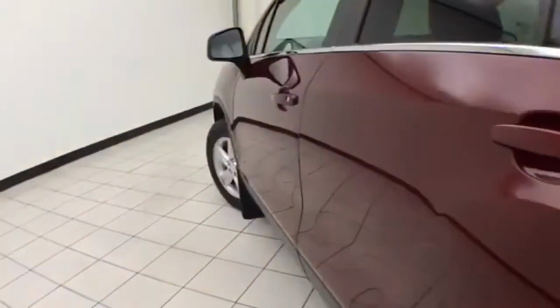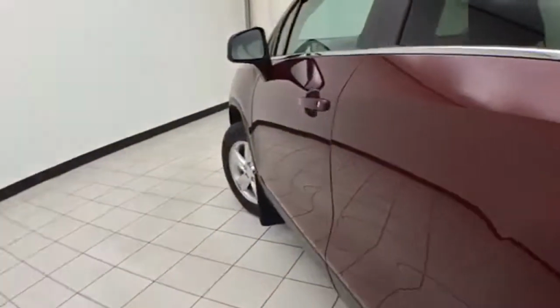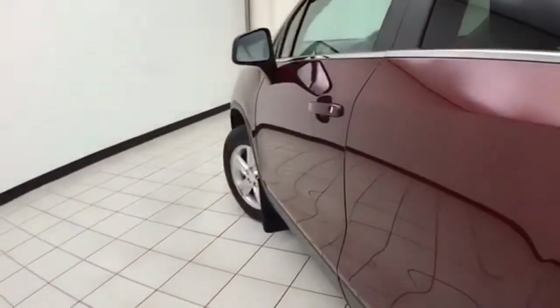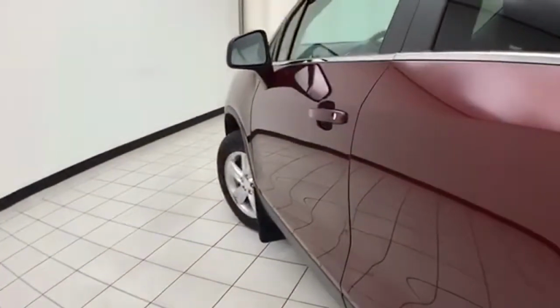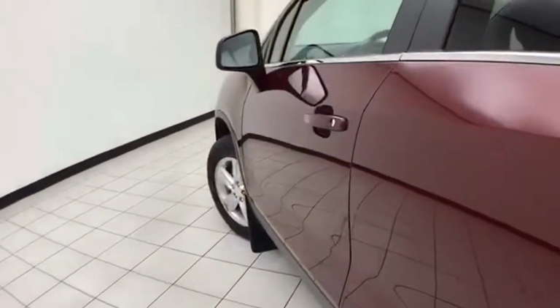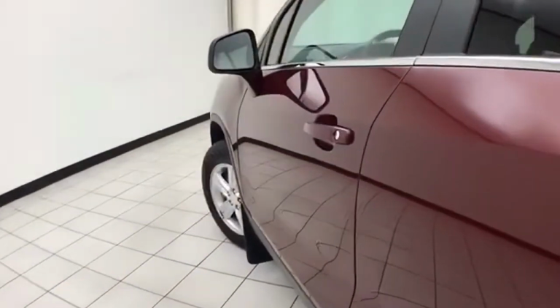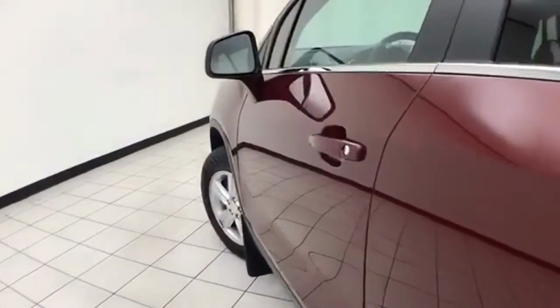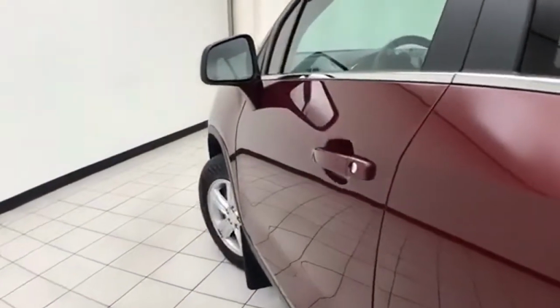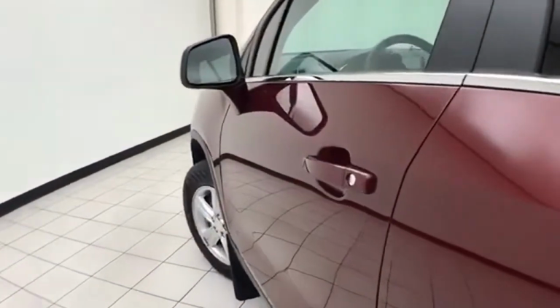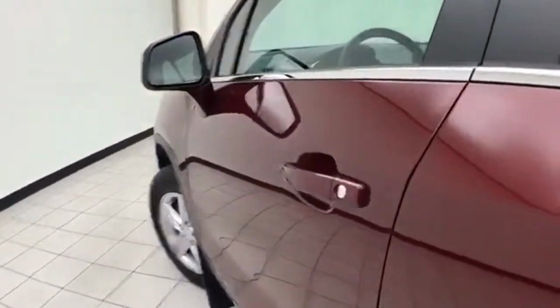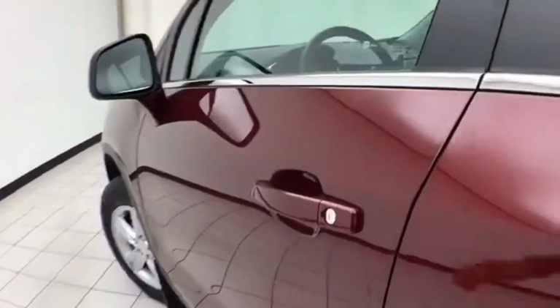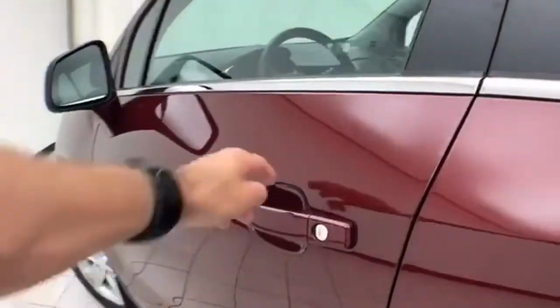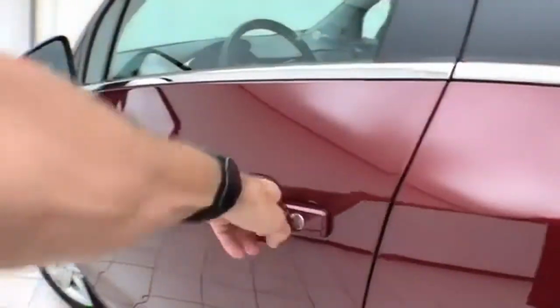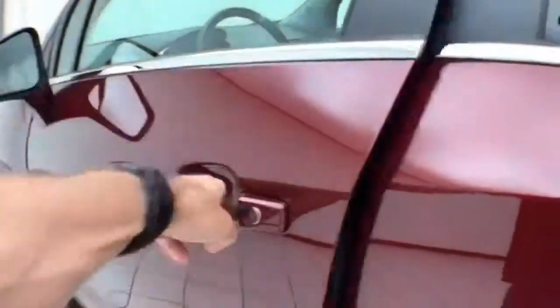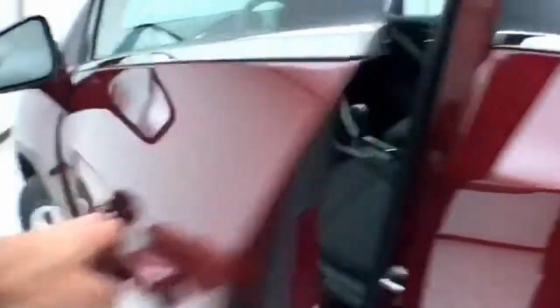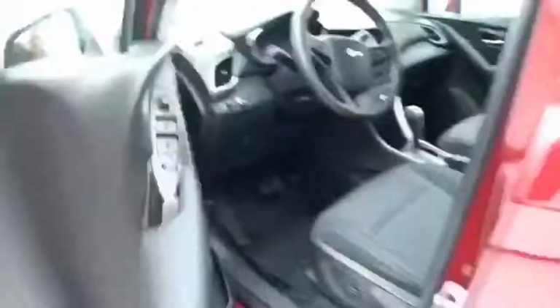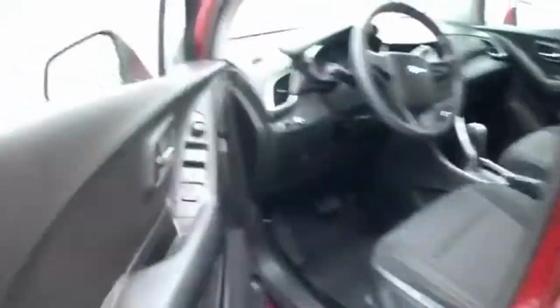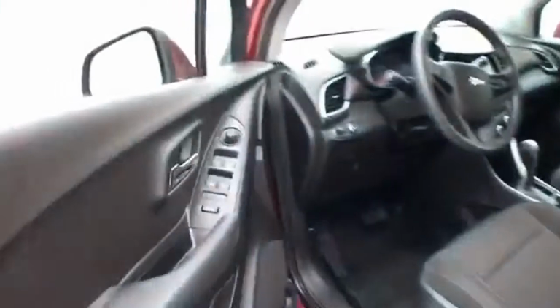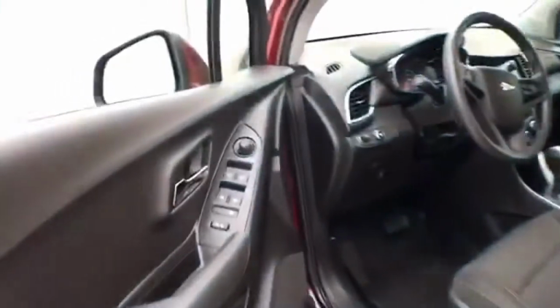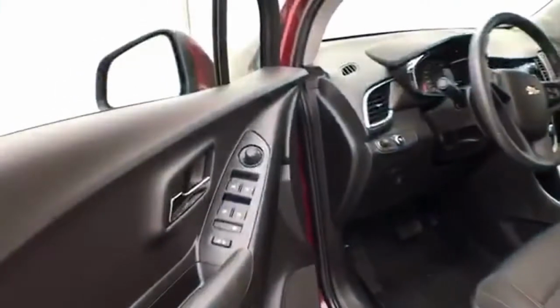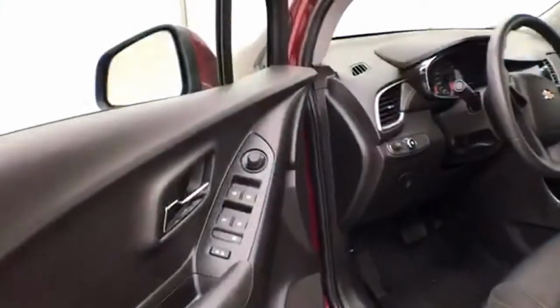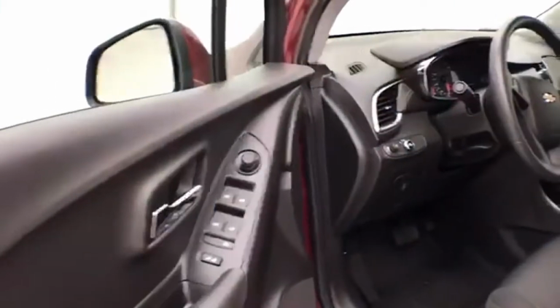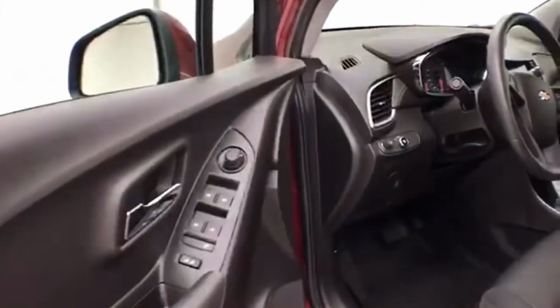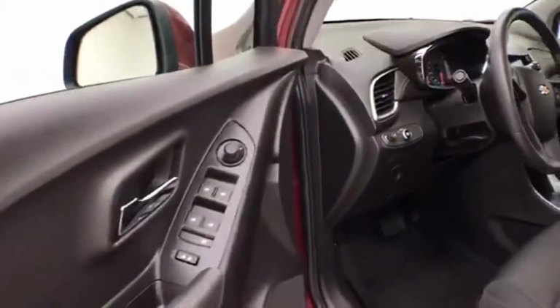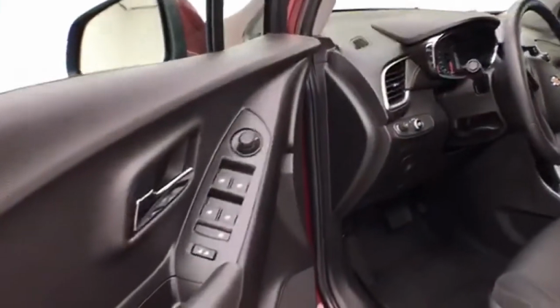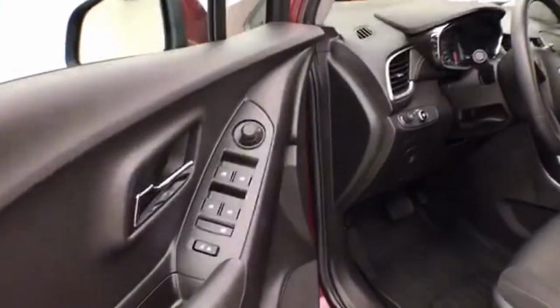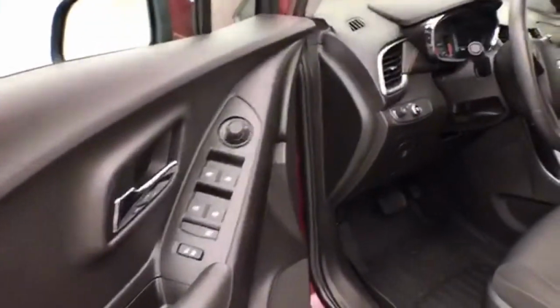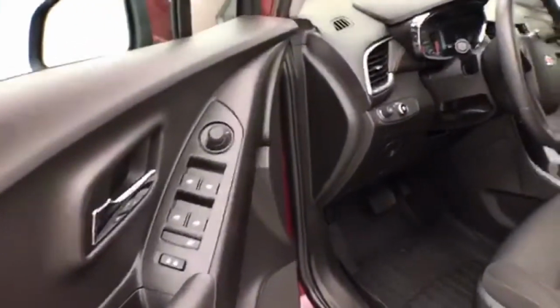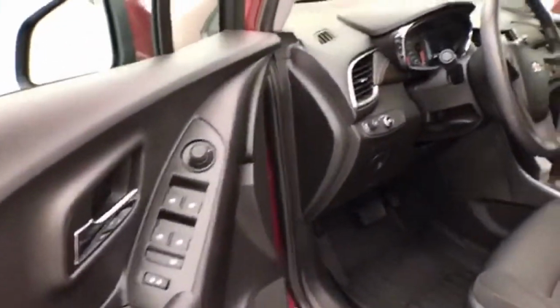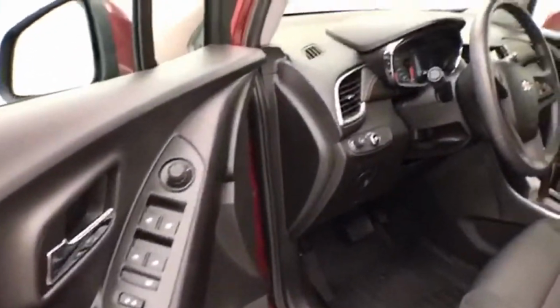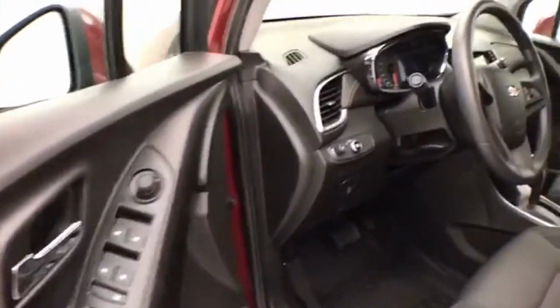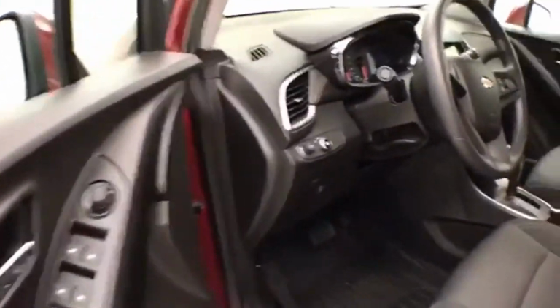This LT has keyless entry with remote start, power windows, locks, and mirrors.